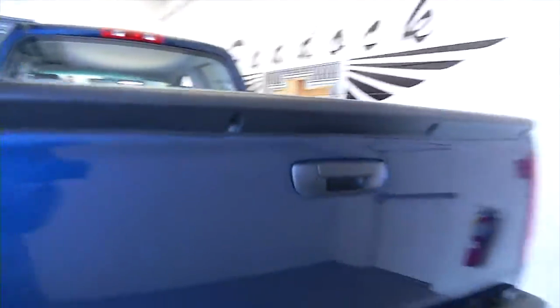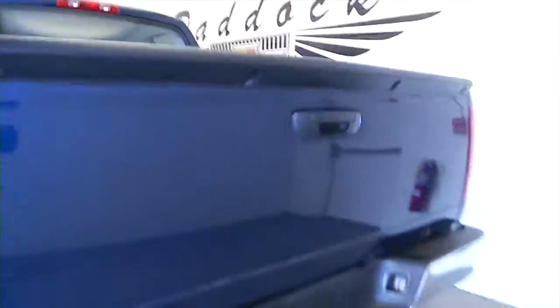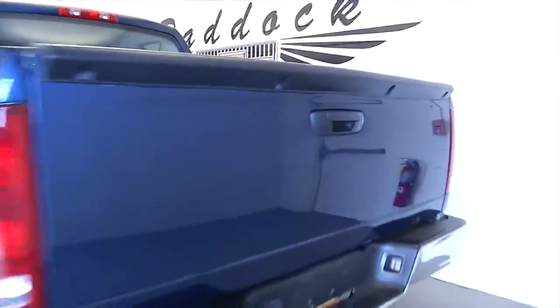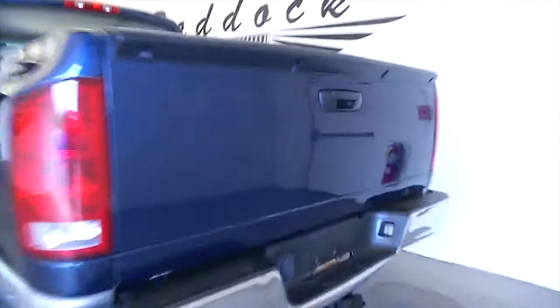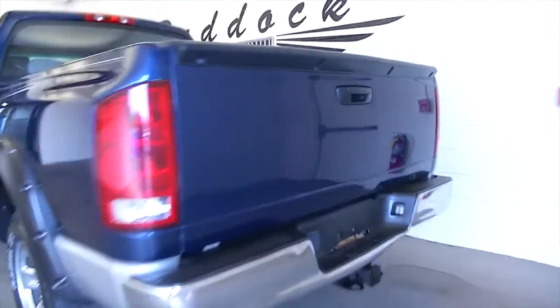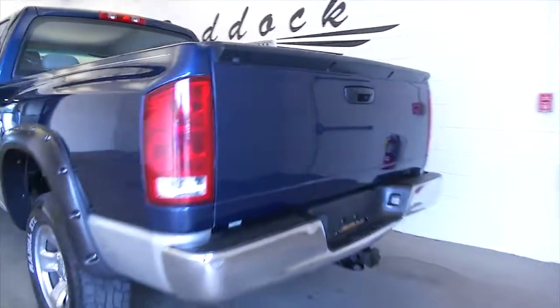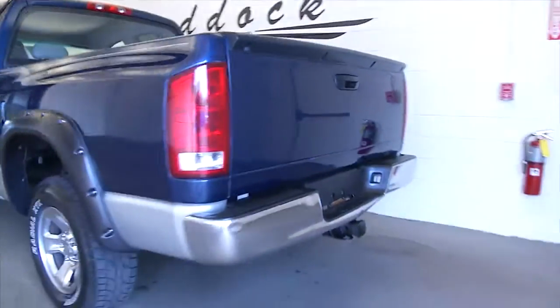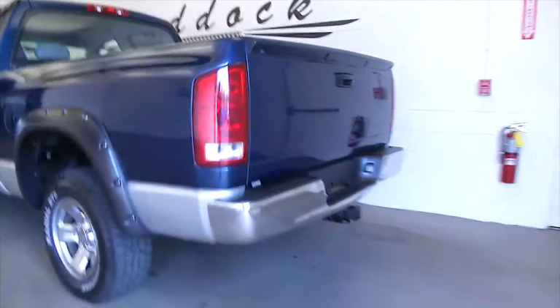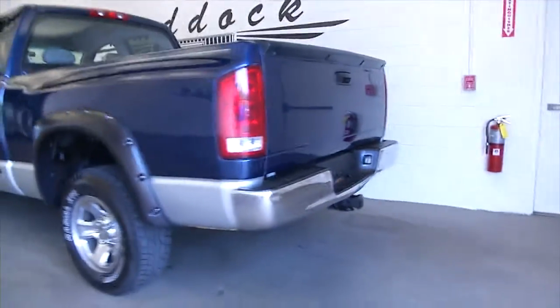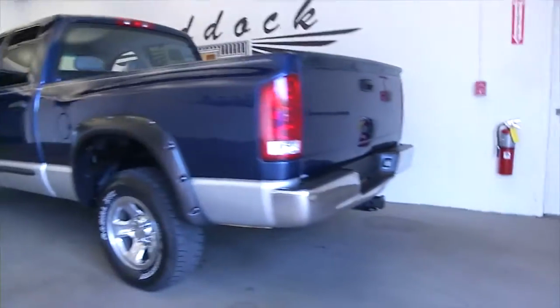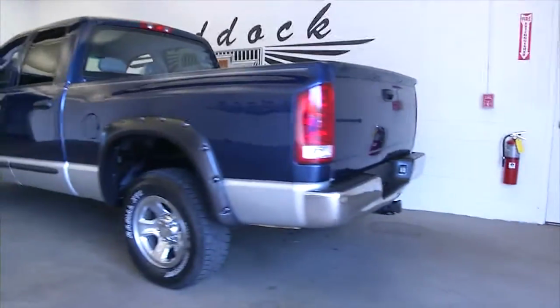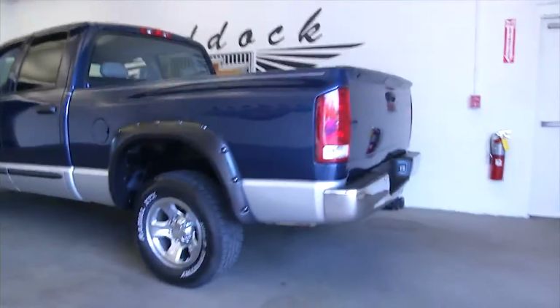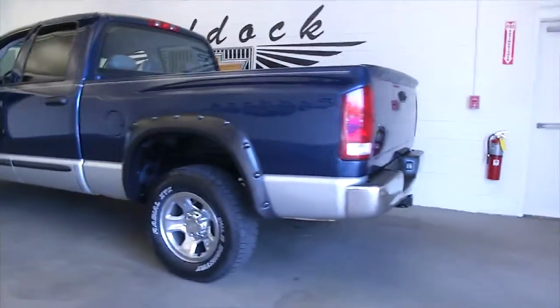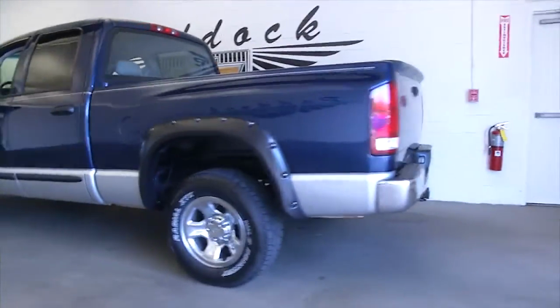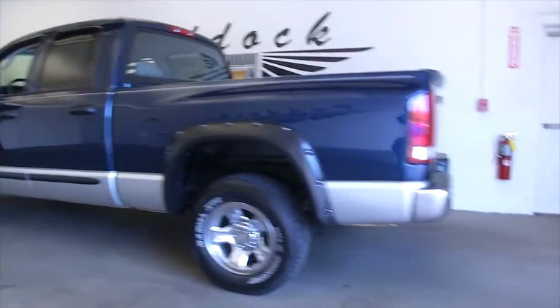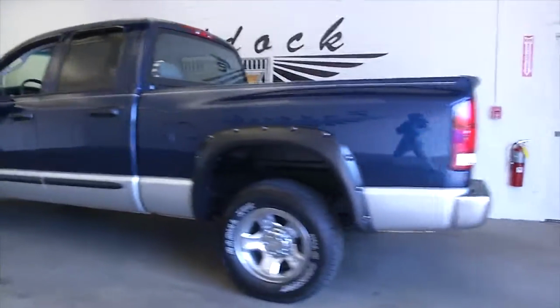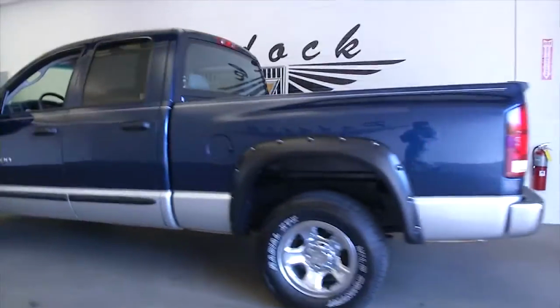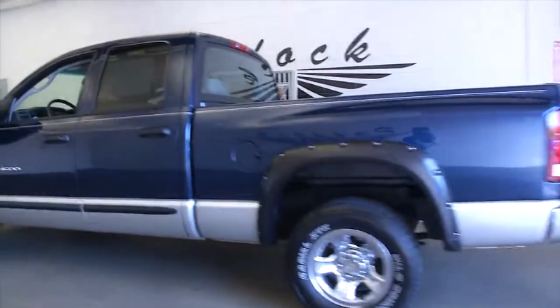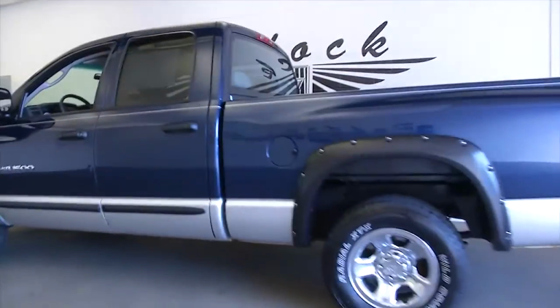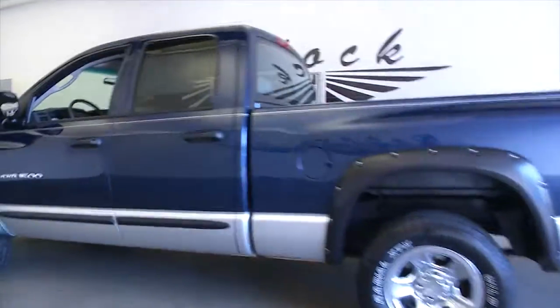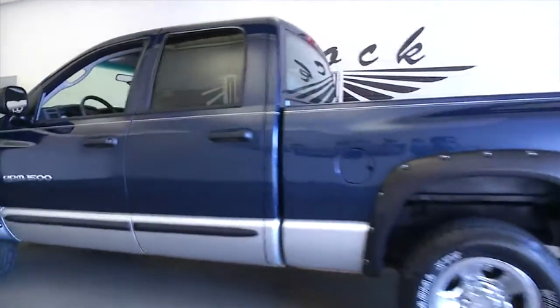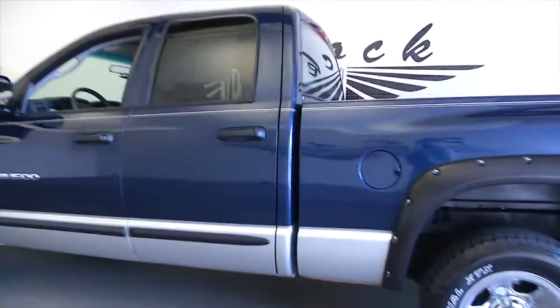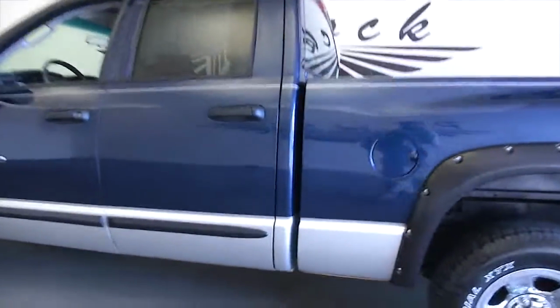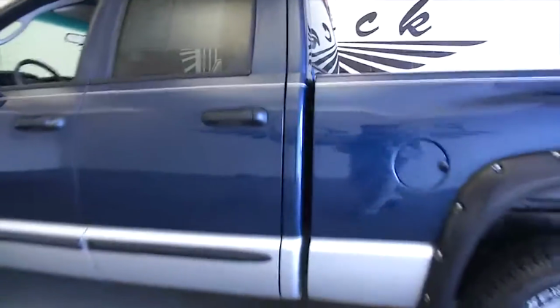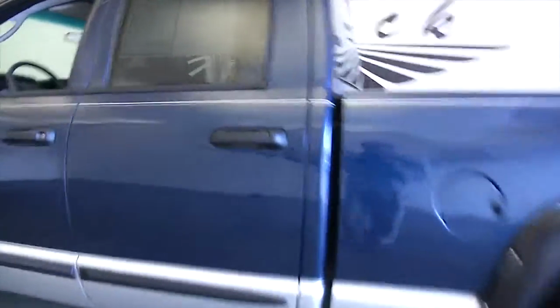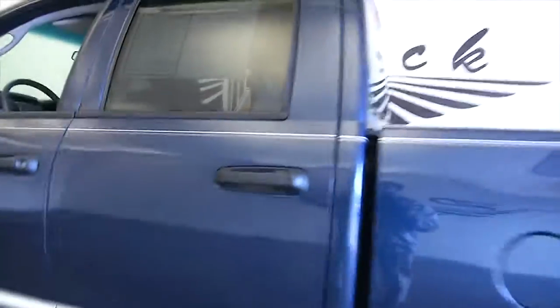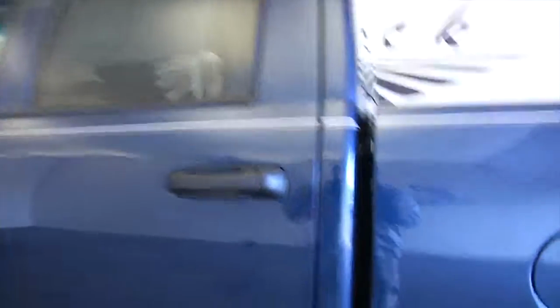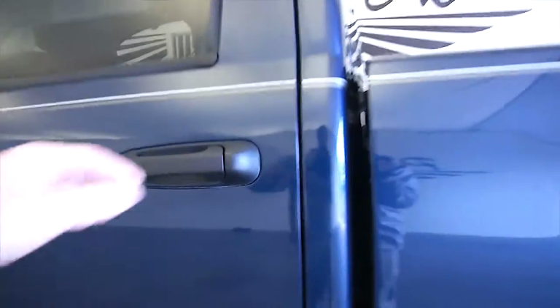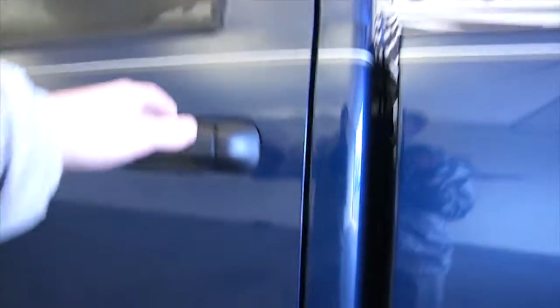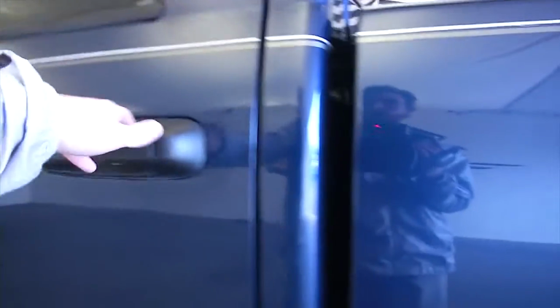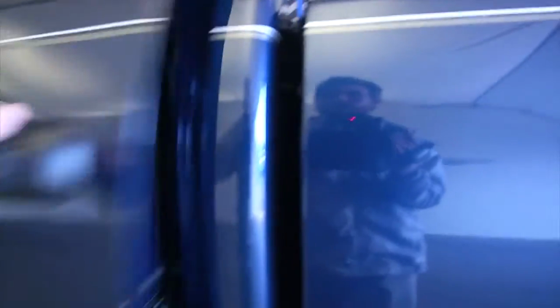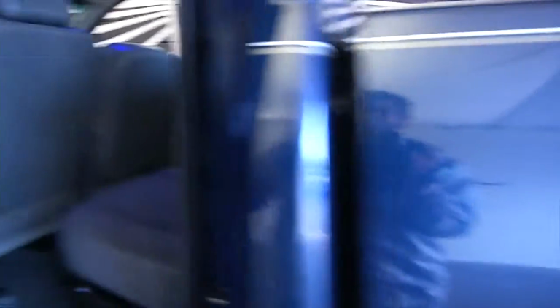The bed's got a little bit of wear and tear, but basically in good condition. The vehicle's set up and ready to tow with the receiver hitch.